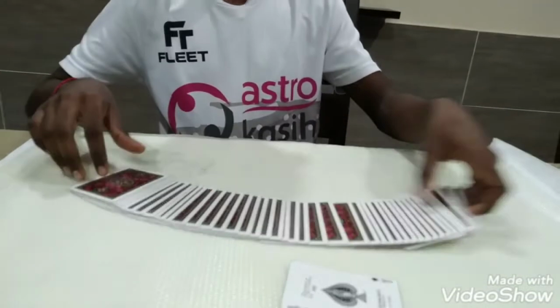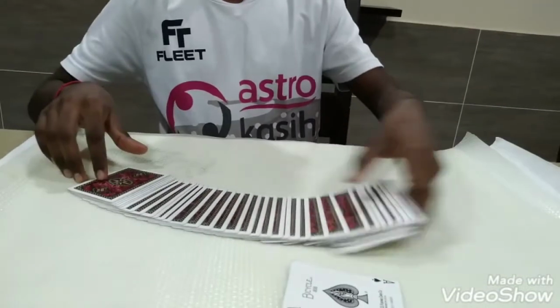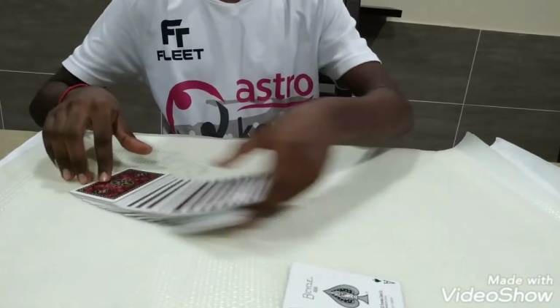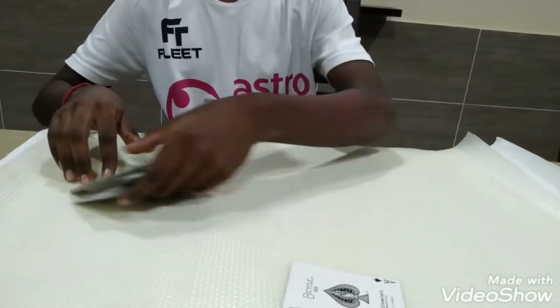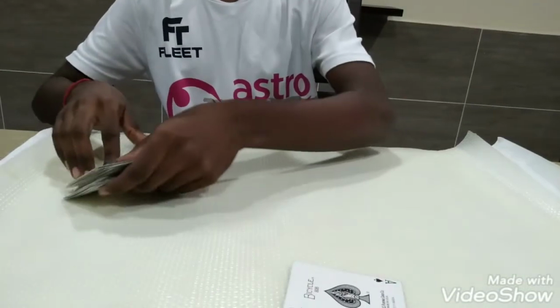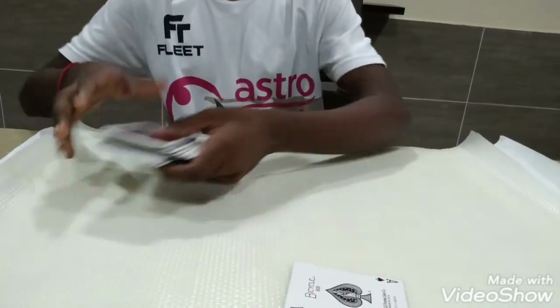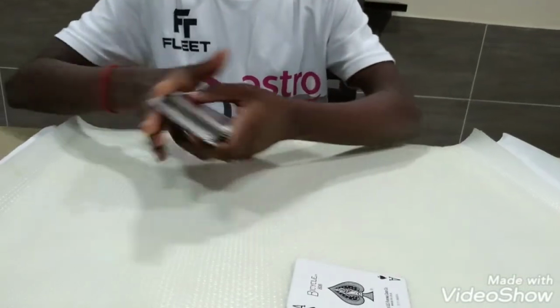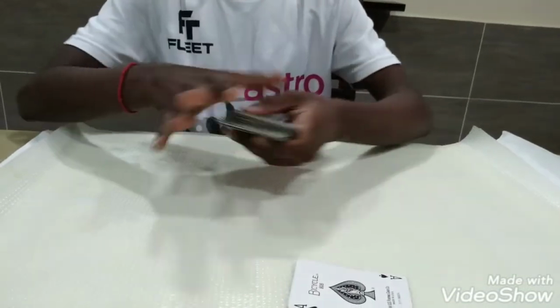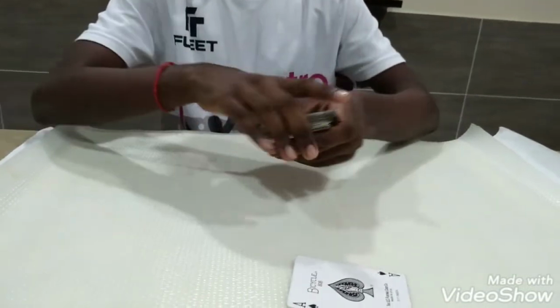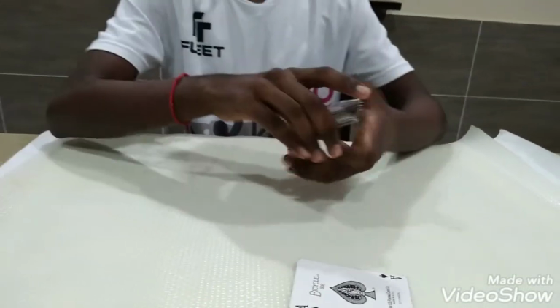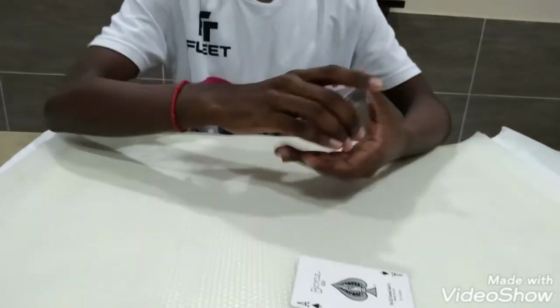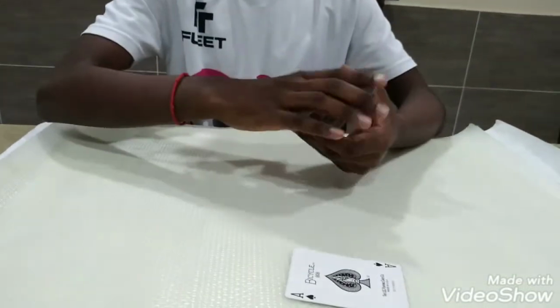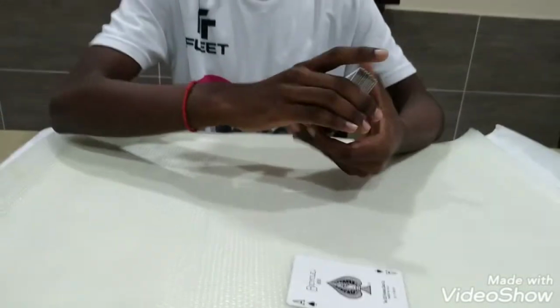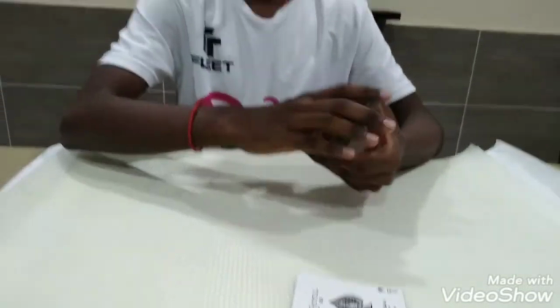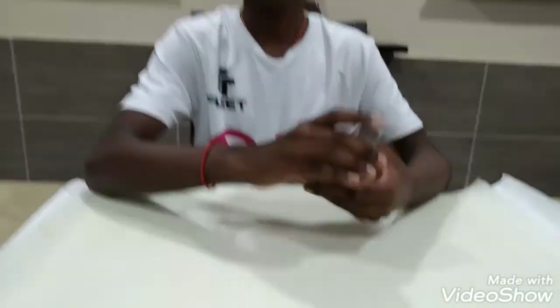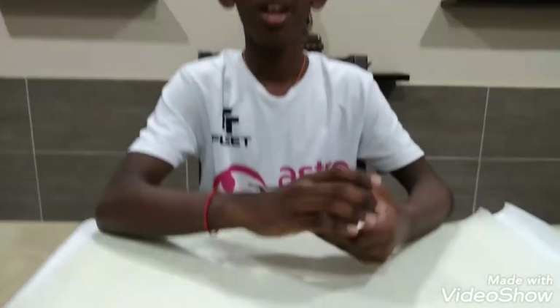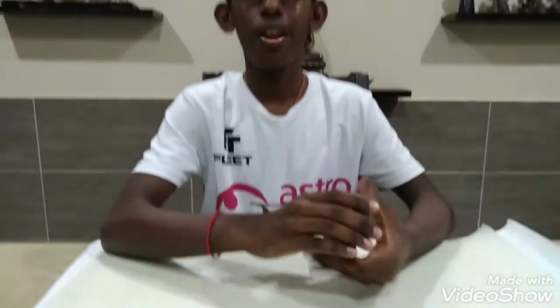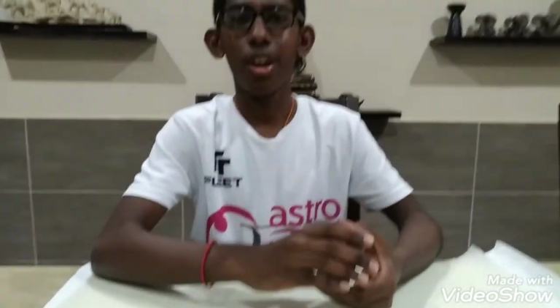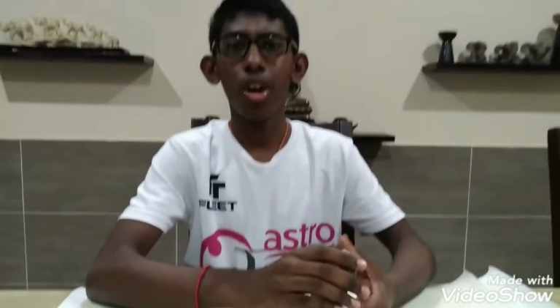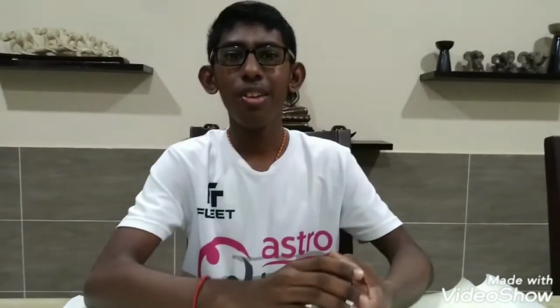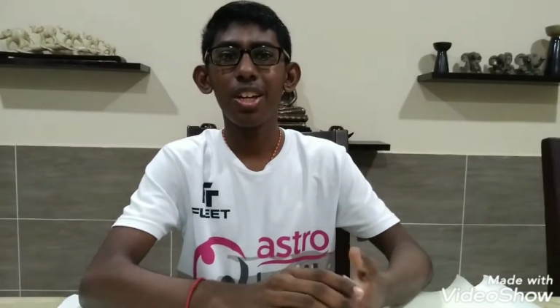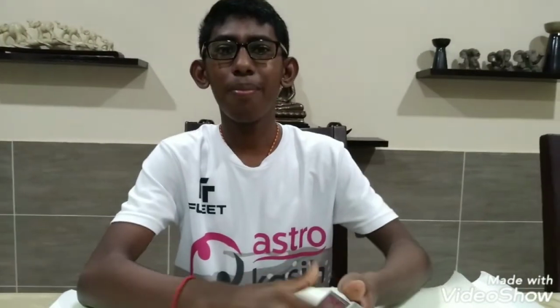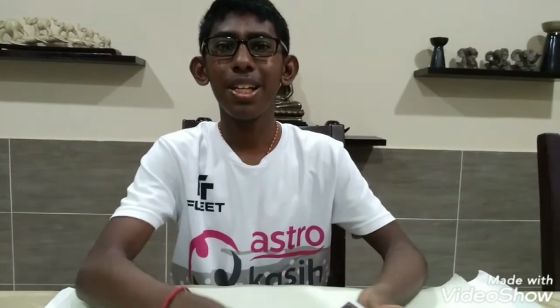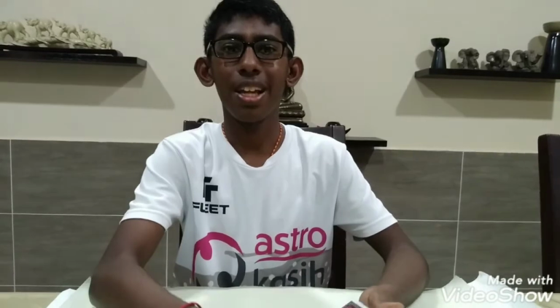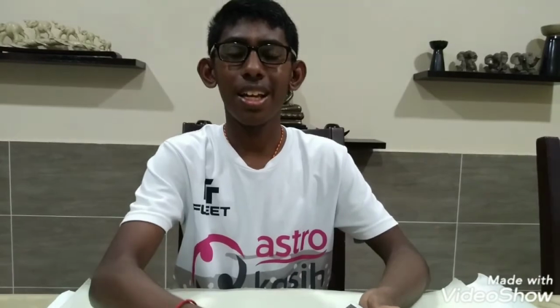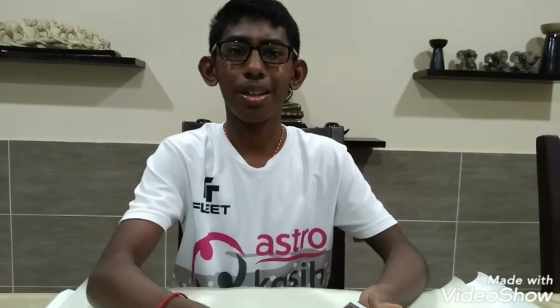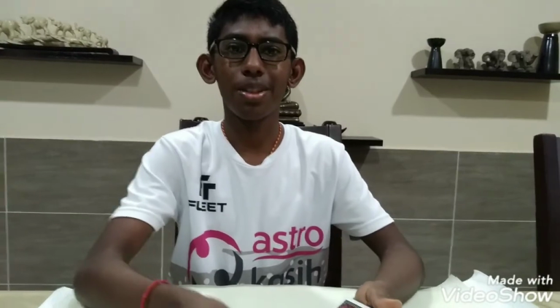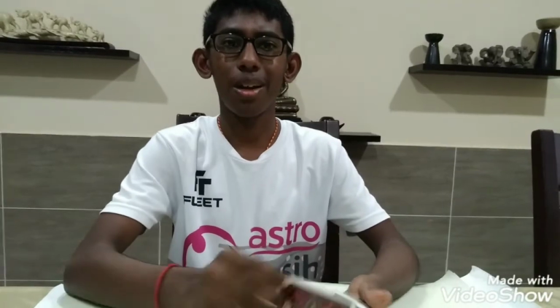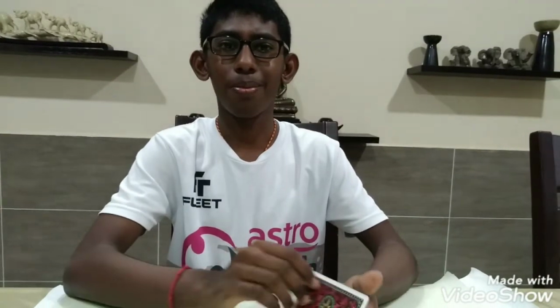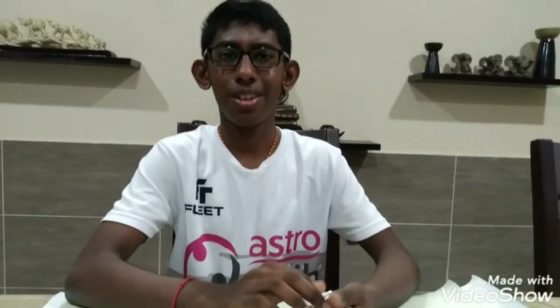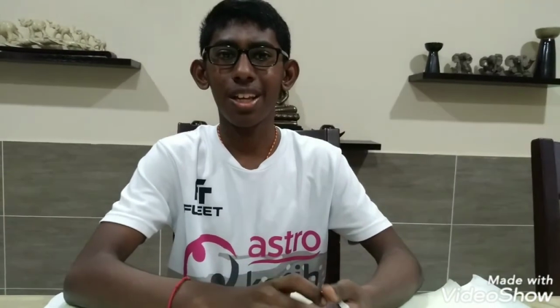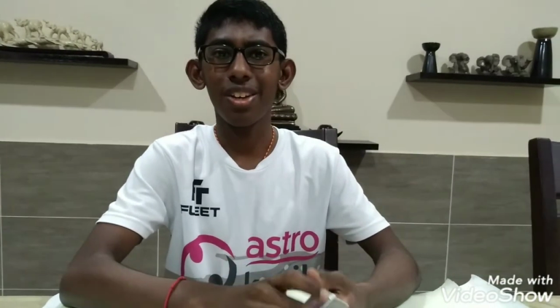That's how you do the sloppy shuffle trick. If you enjoyed the video, please like and subscribe. Thank you.